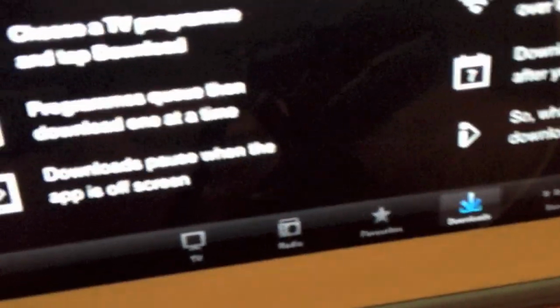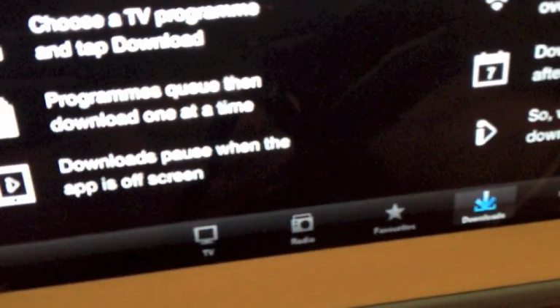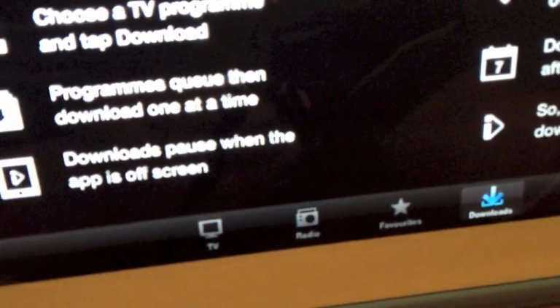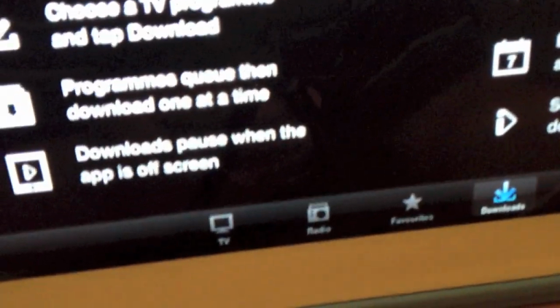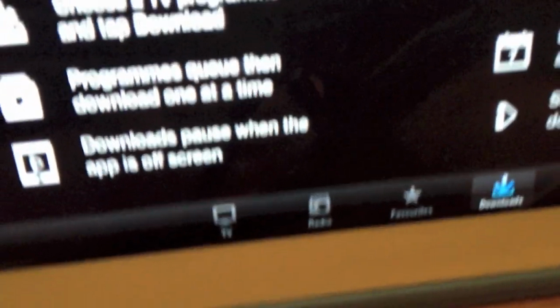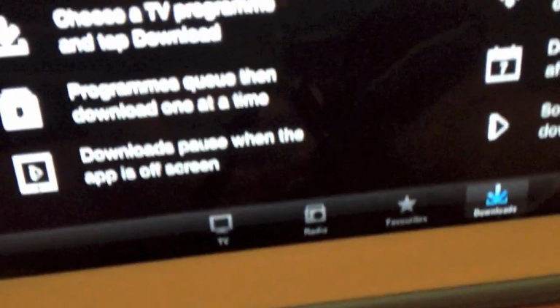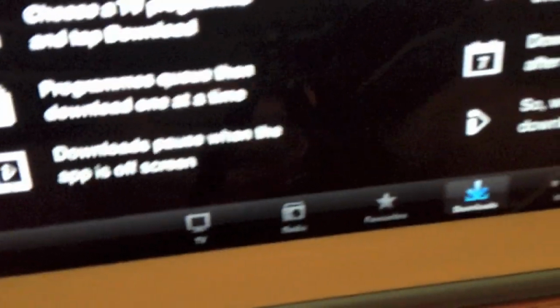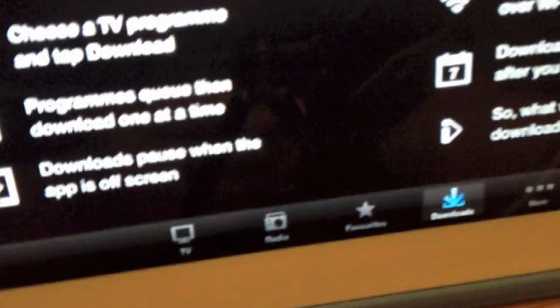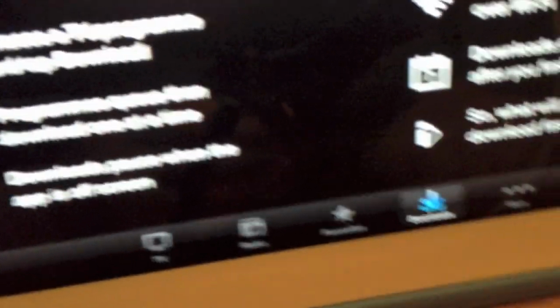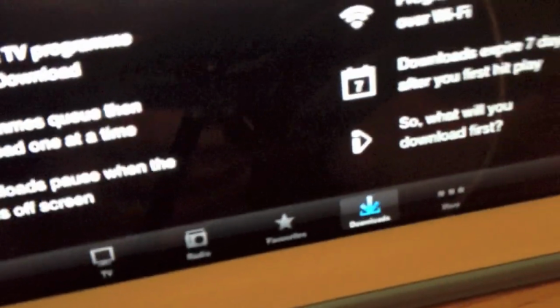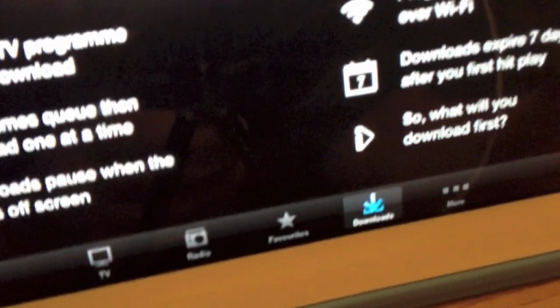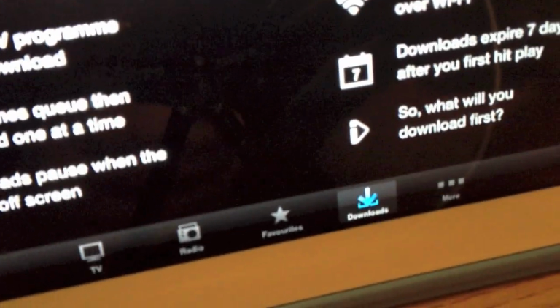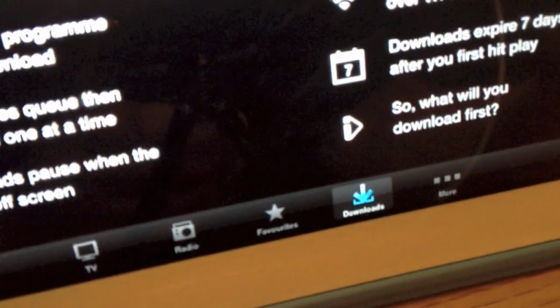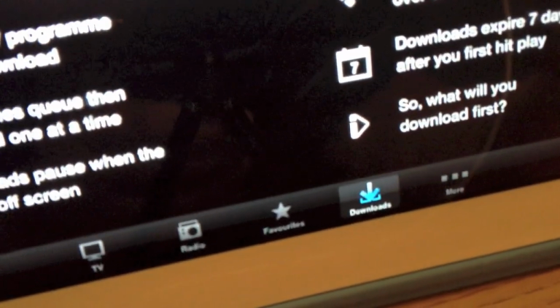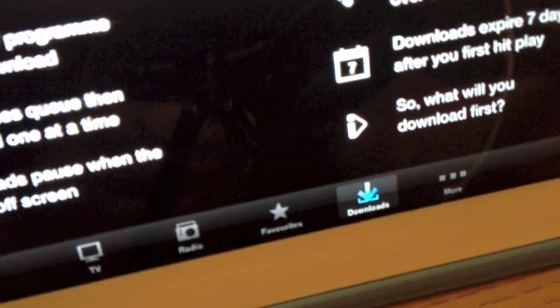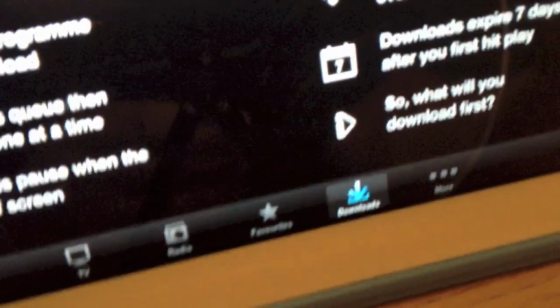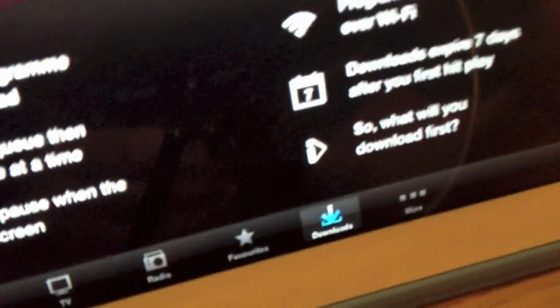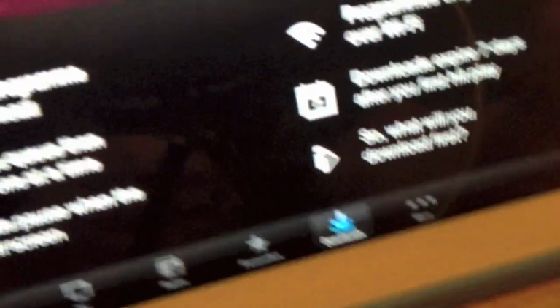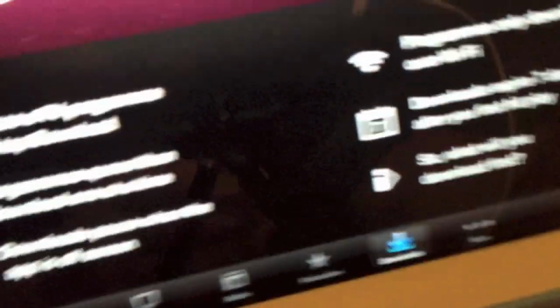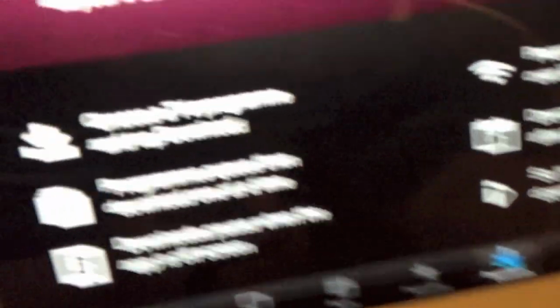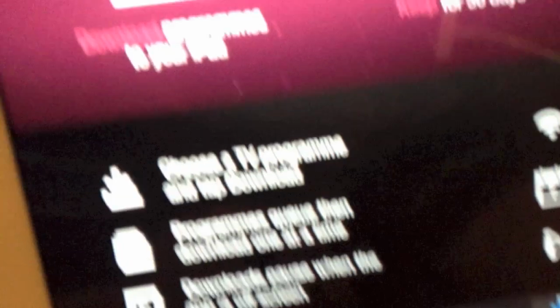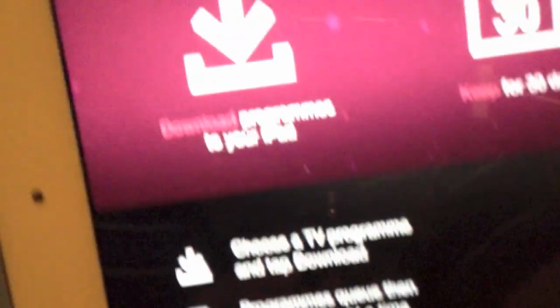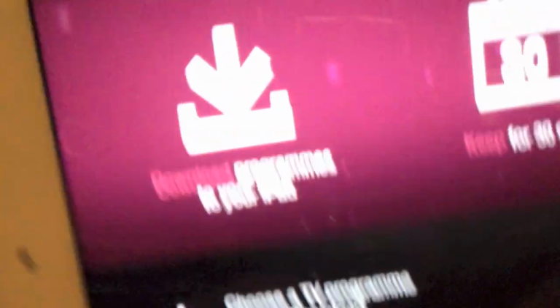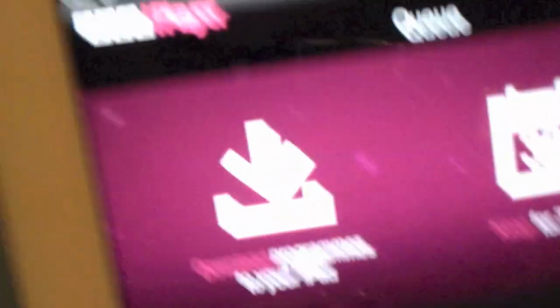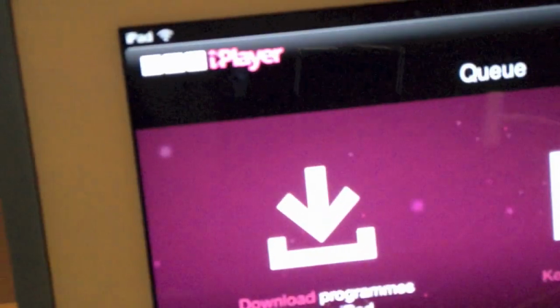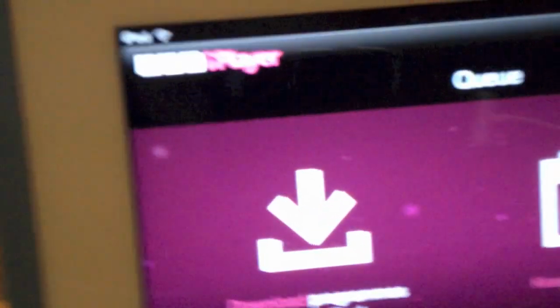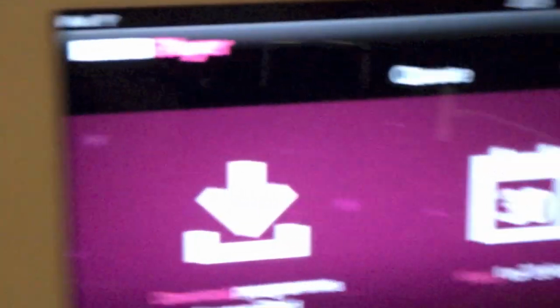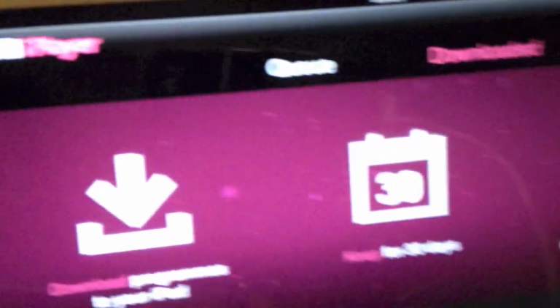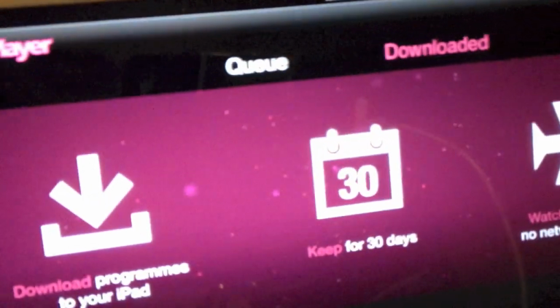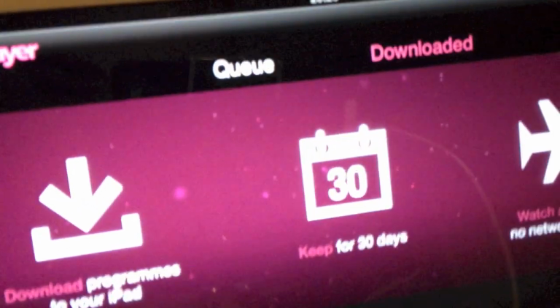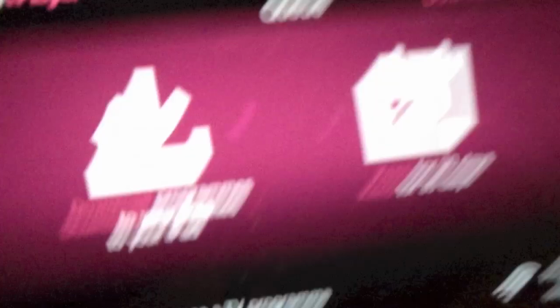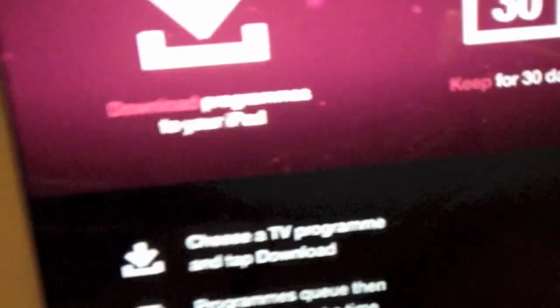At the bottom now we've got TV, radio, favourites and download. And you've got queue and download sections.